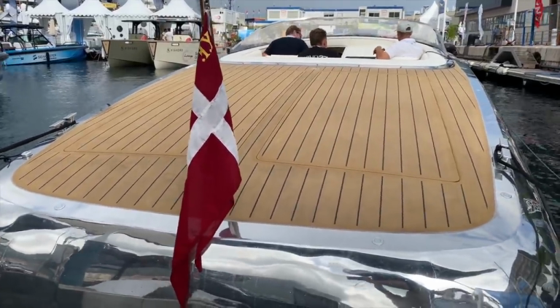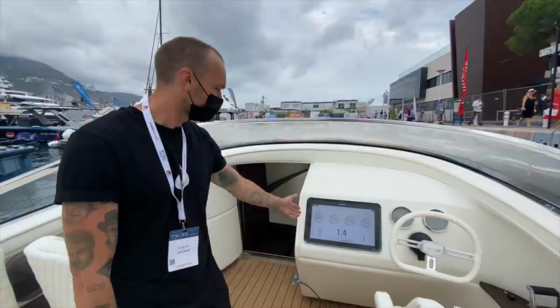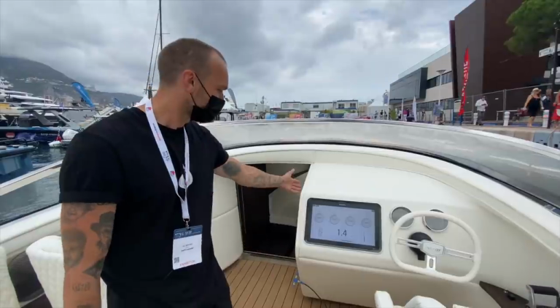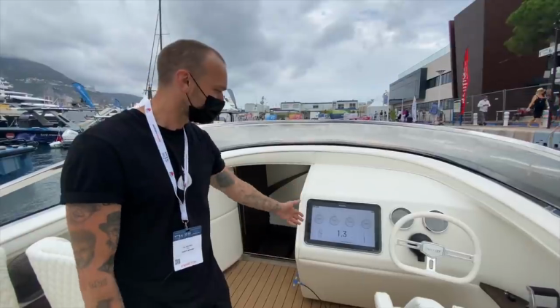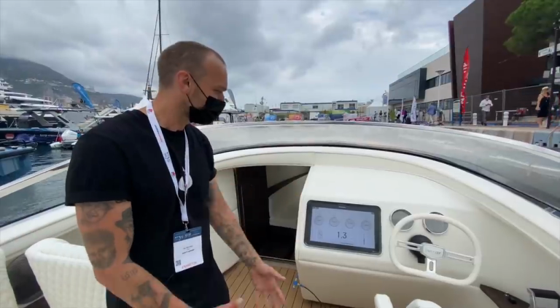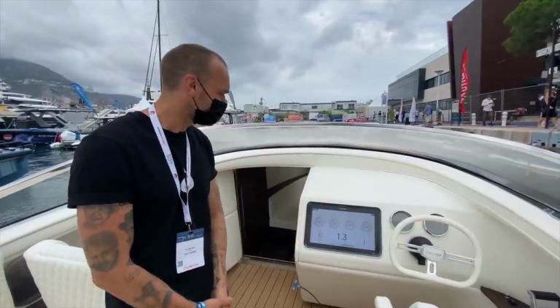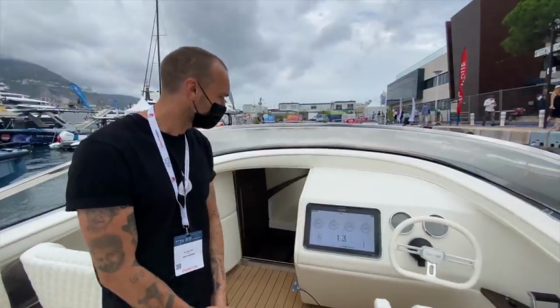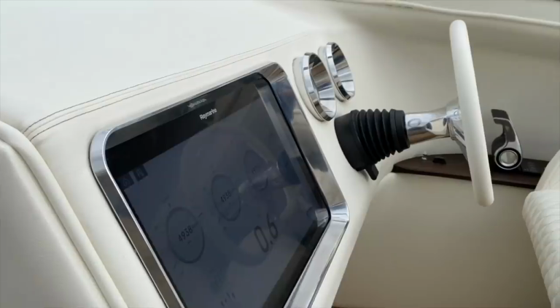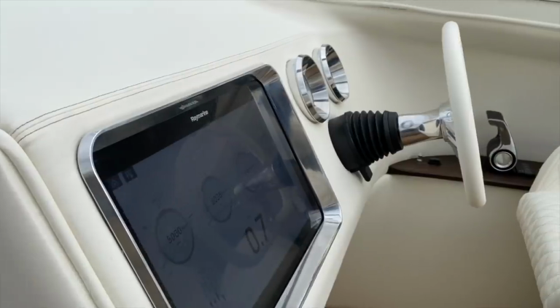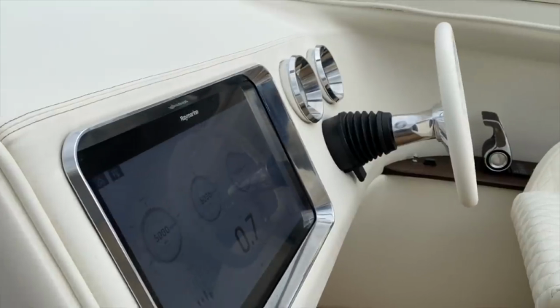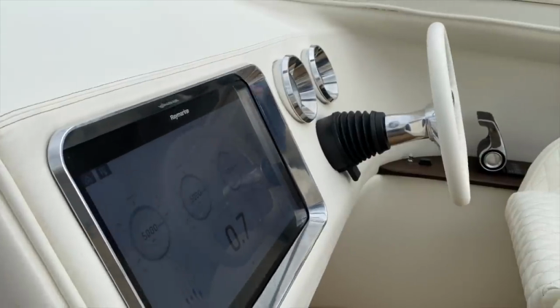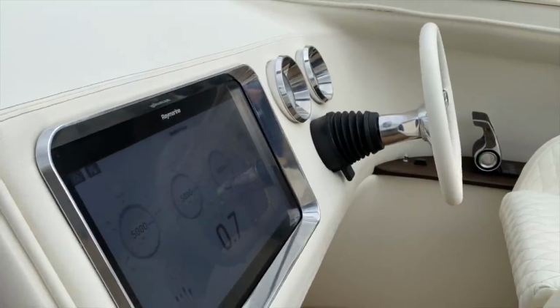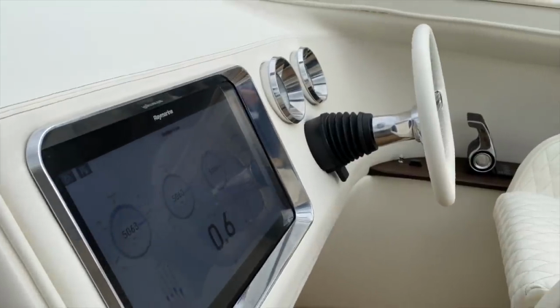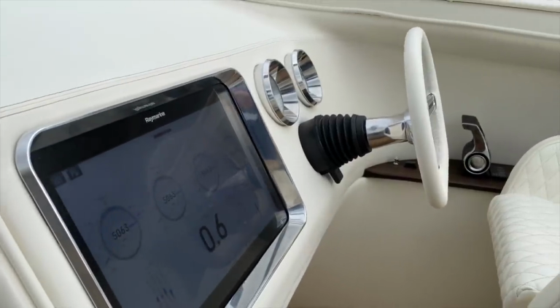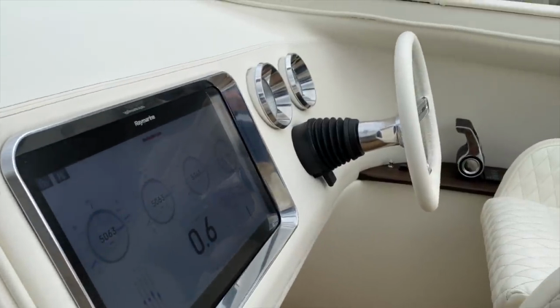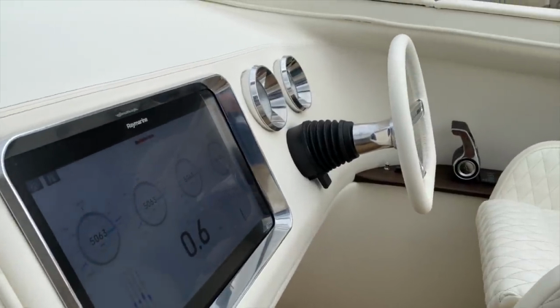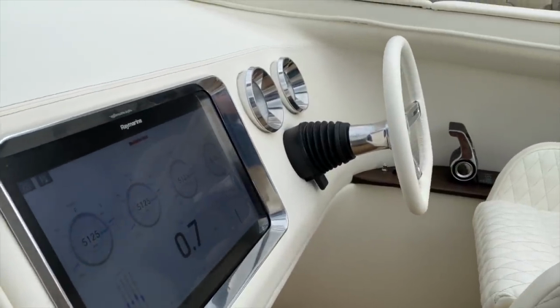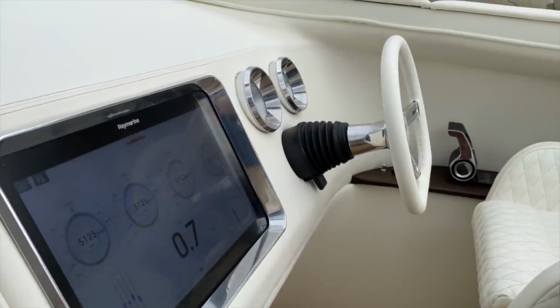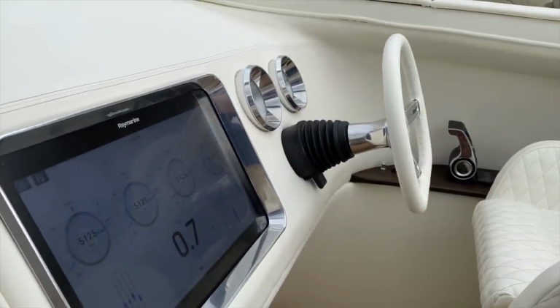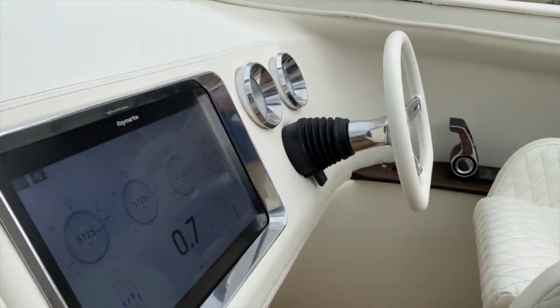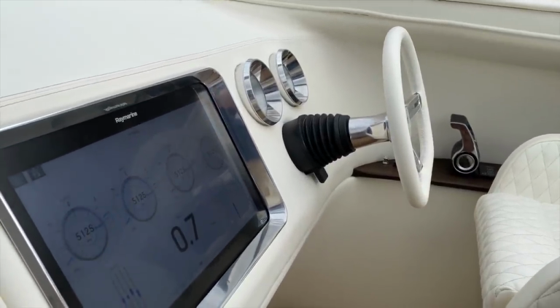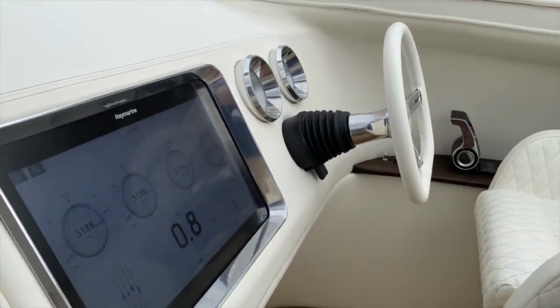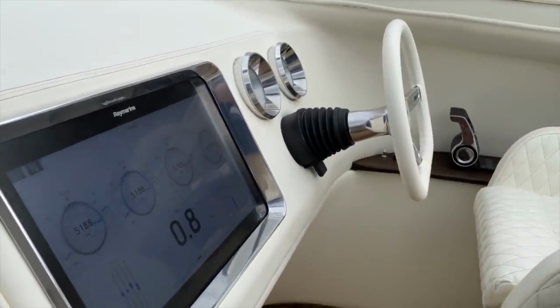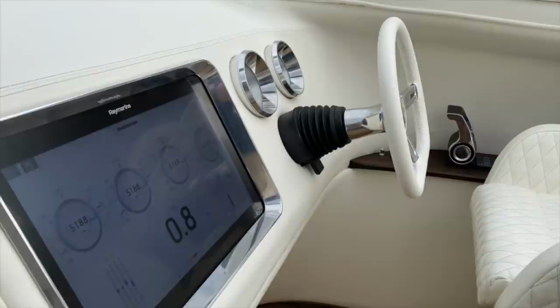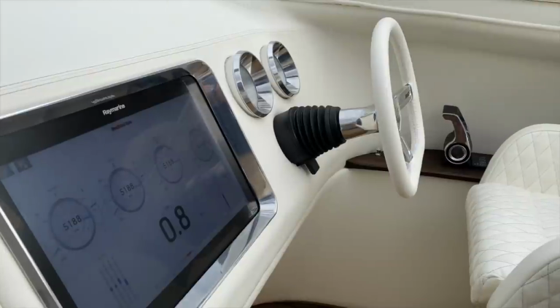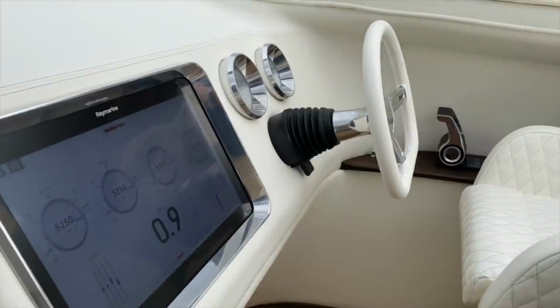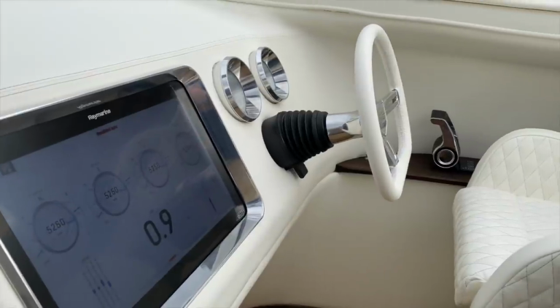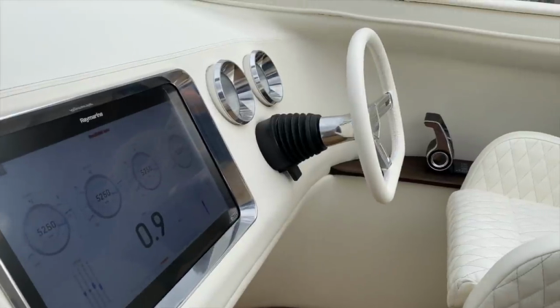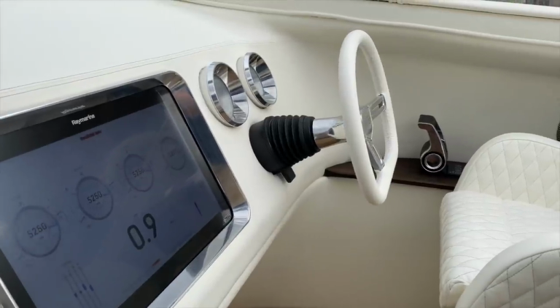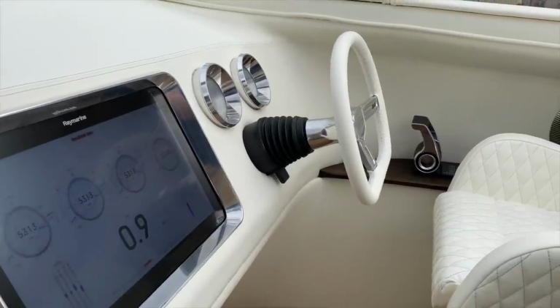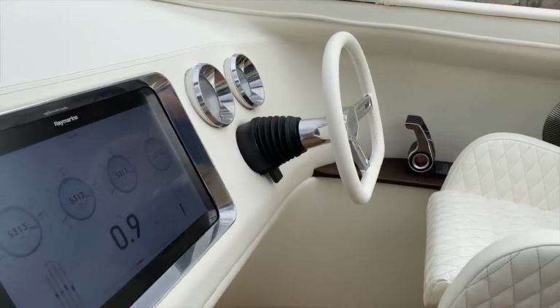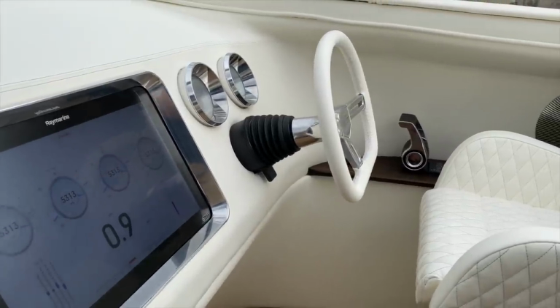We have a Raymarine system, touch screen, and custom made a lot of our own things.